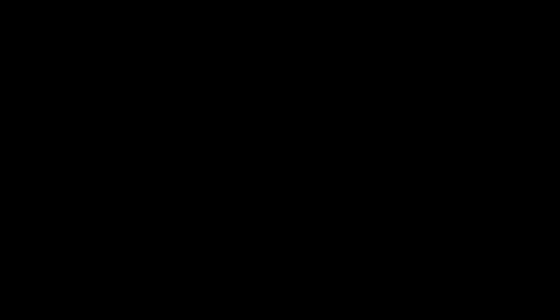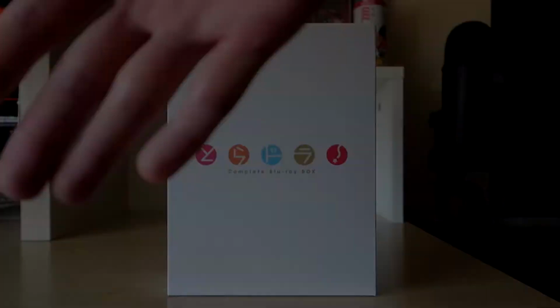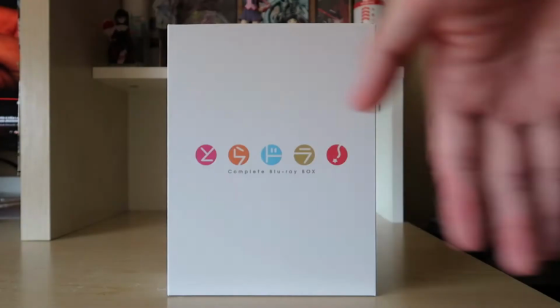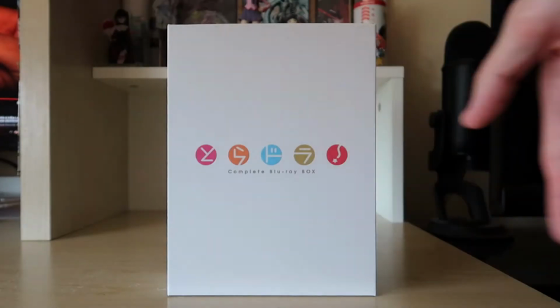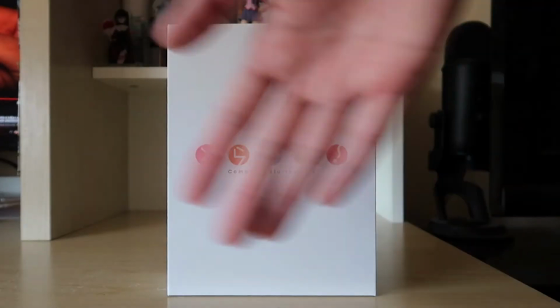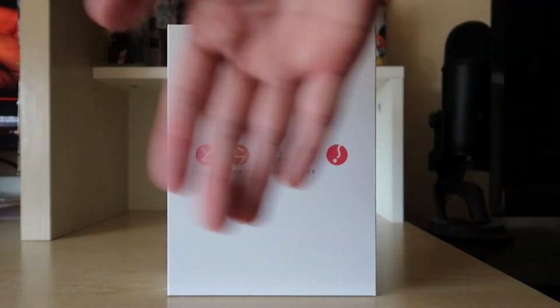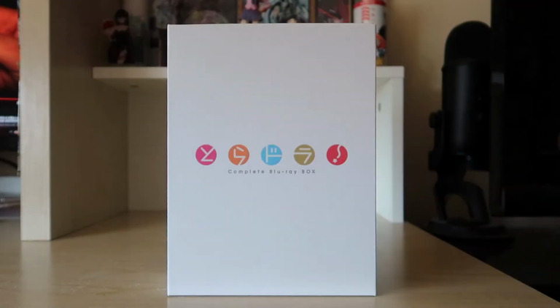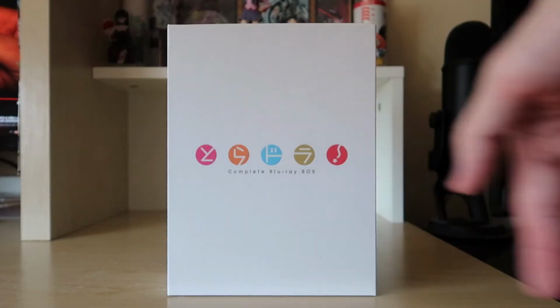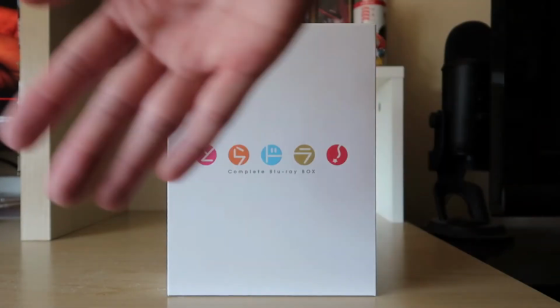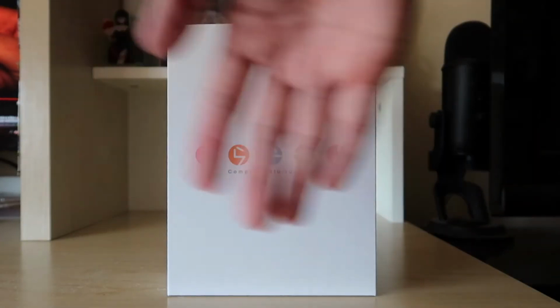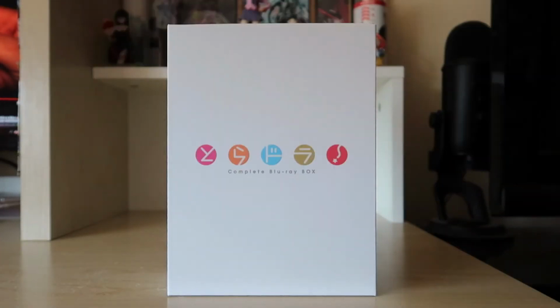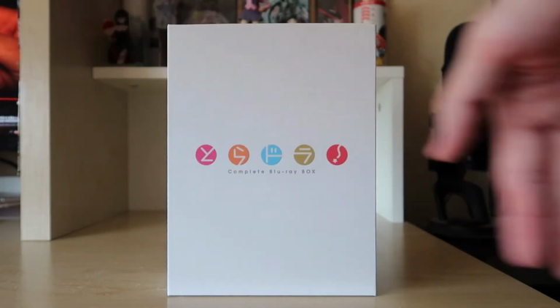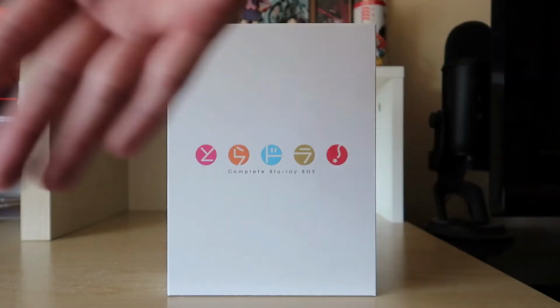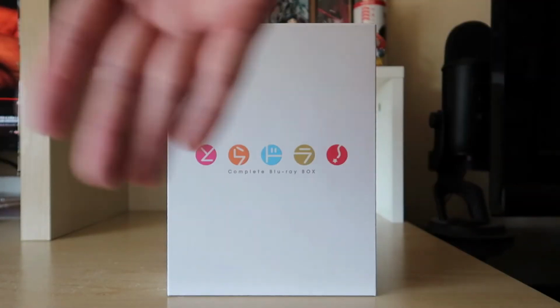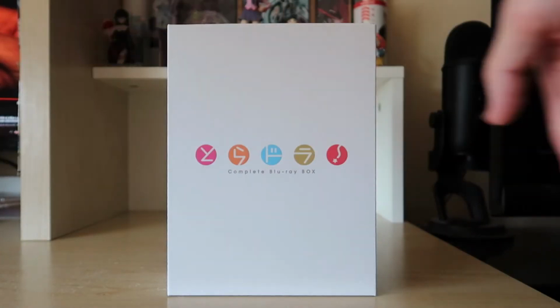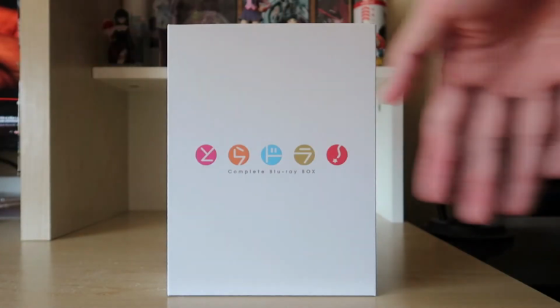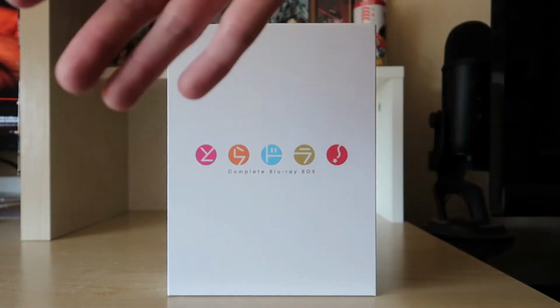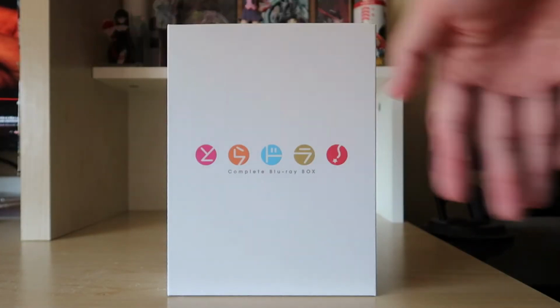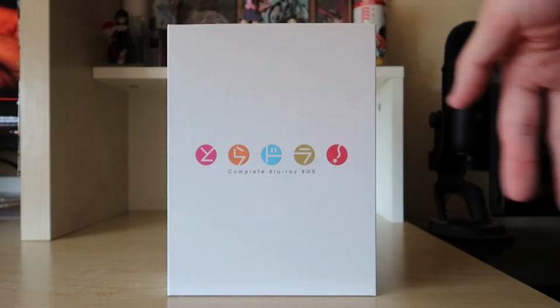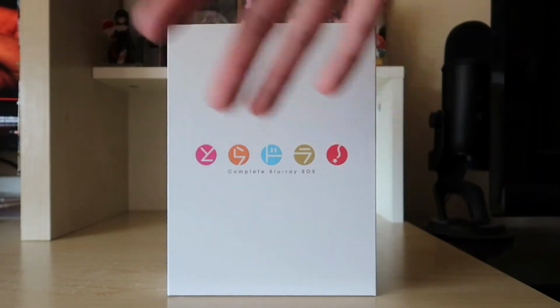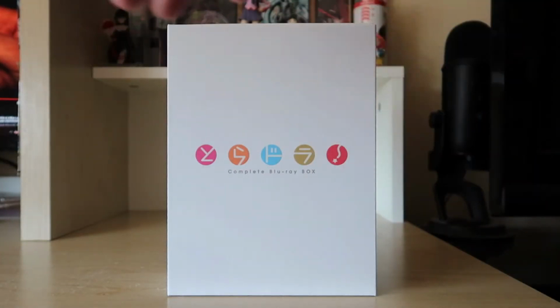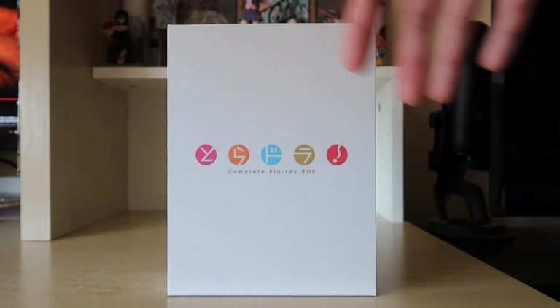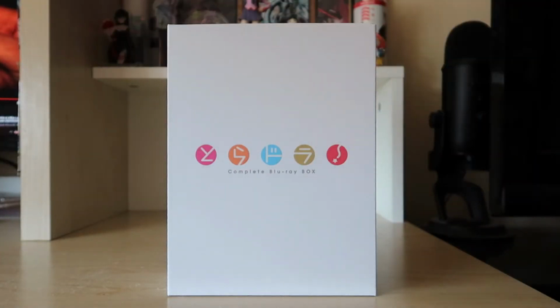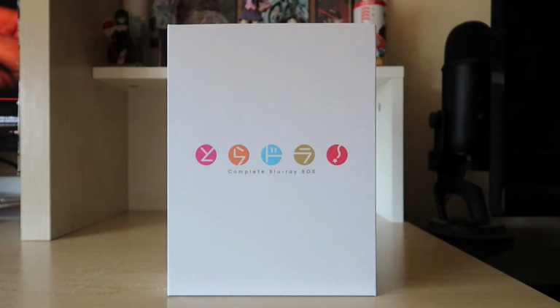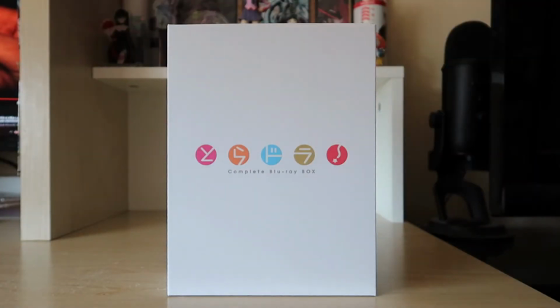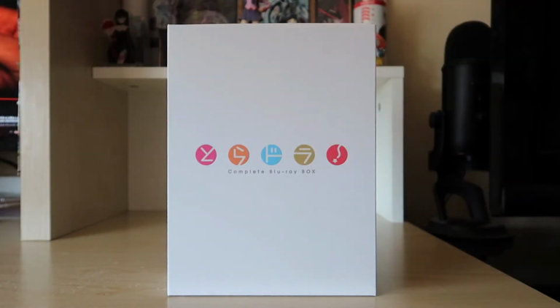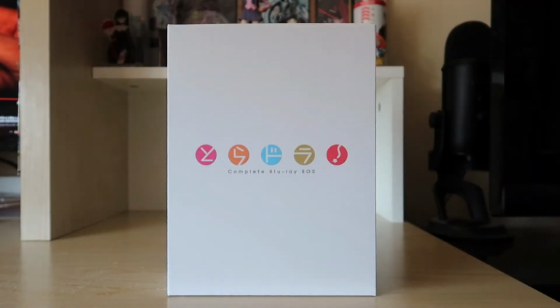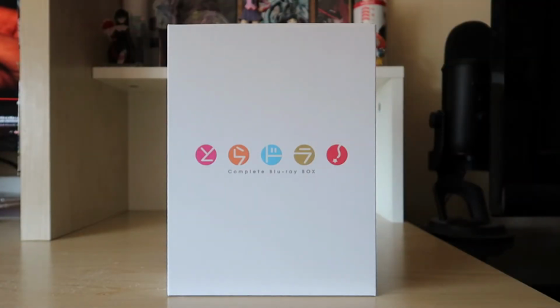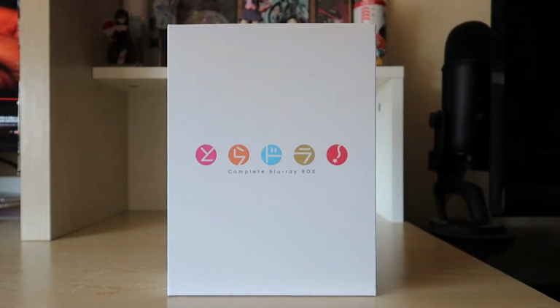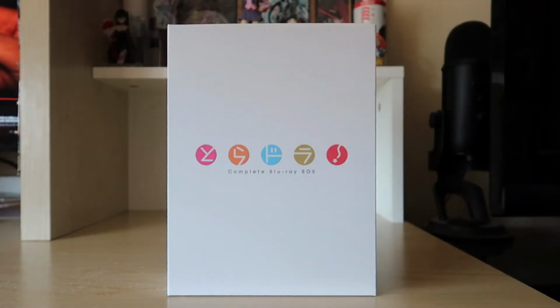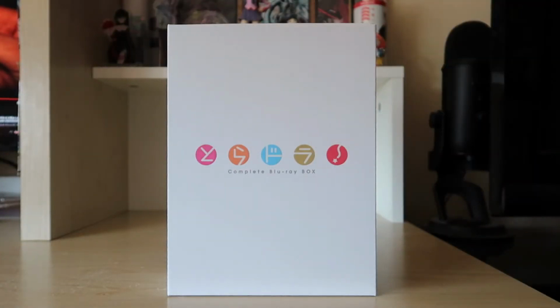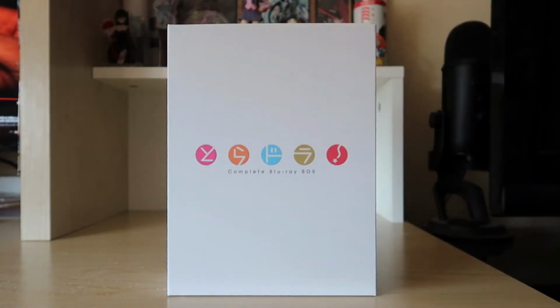What's up people? This is Kiyato here. Welcome to an anime unboxing video.